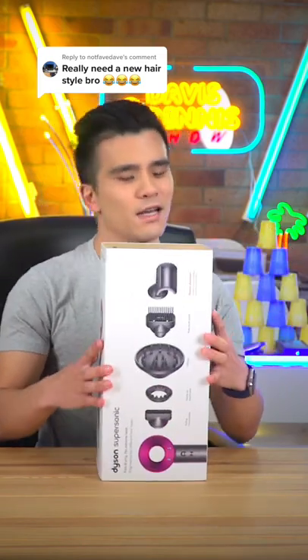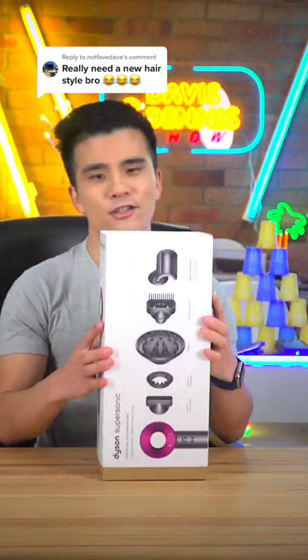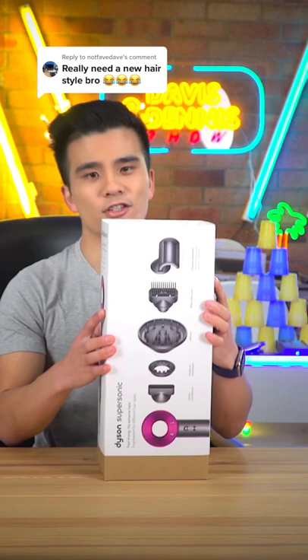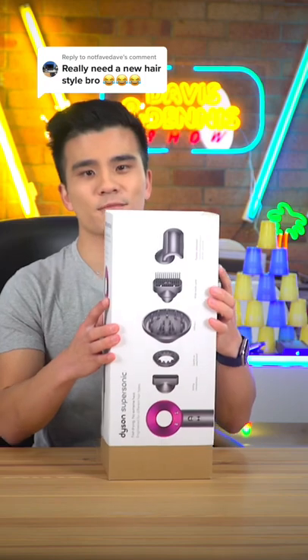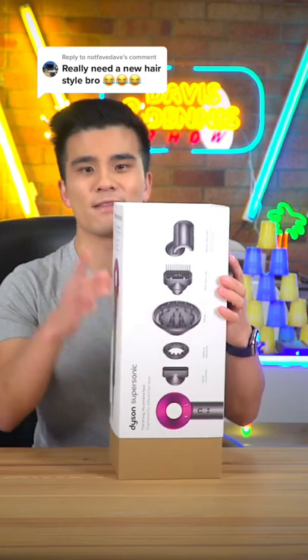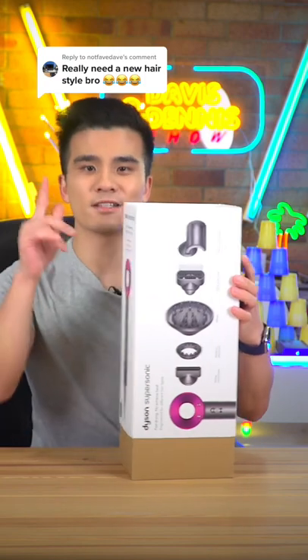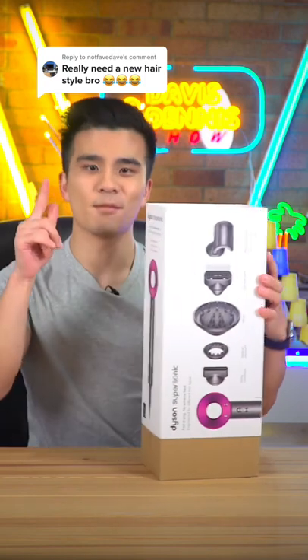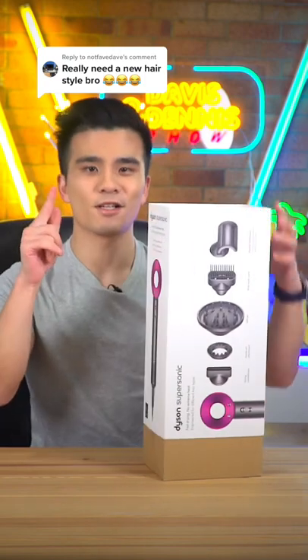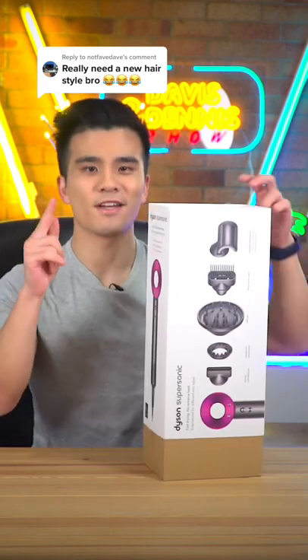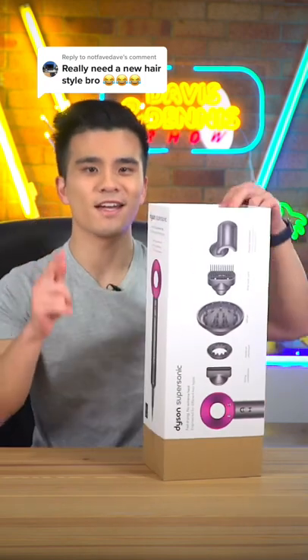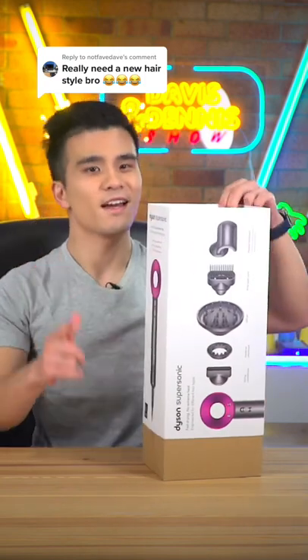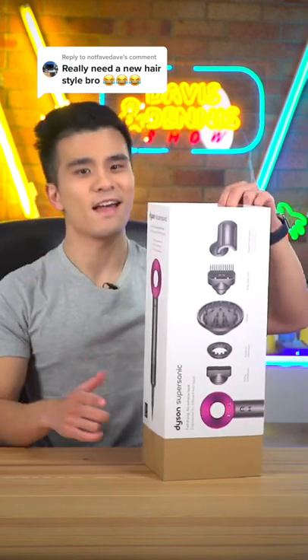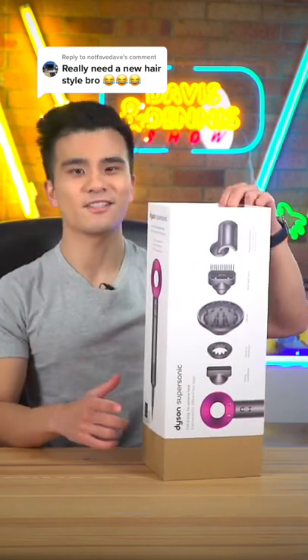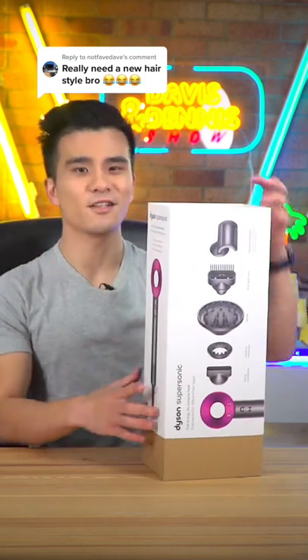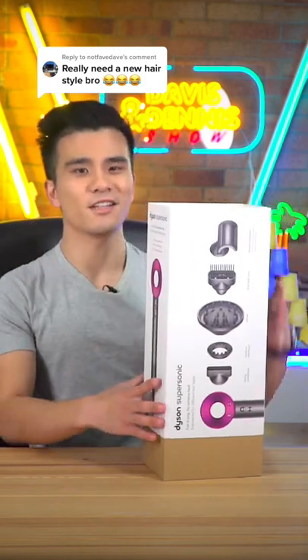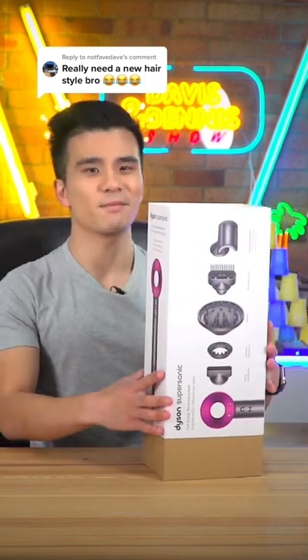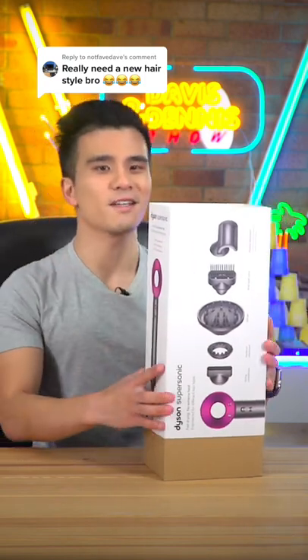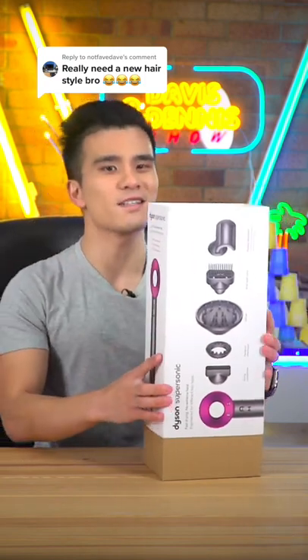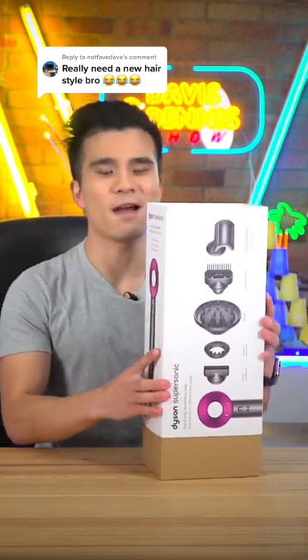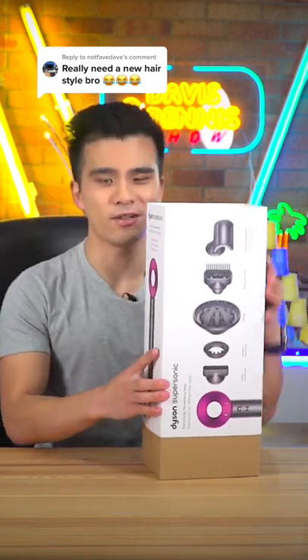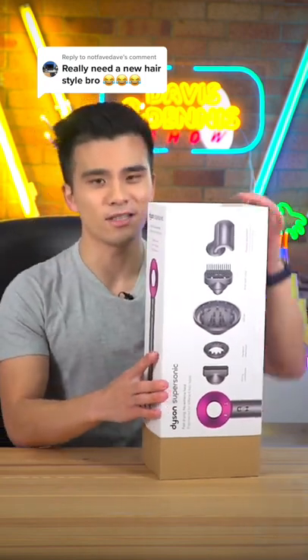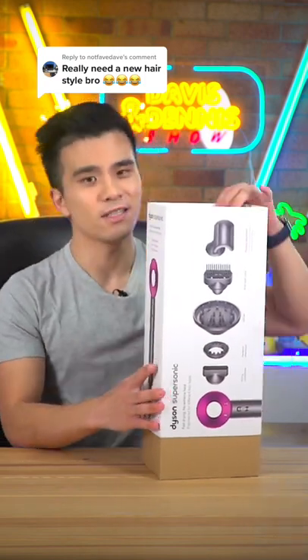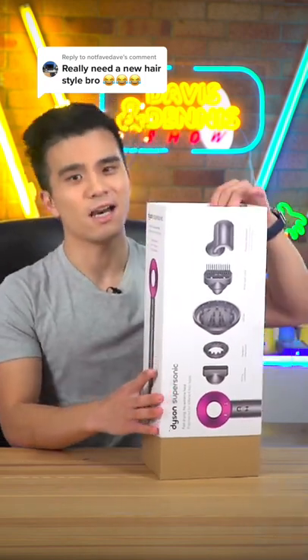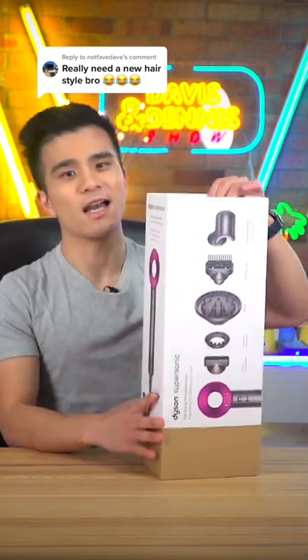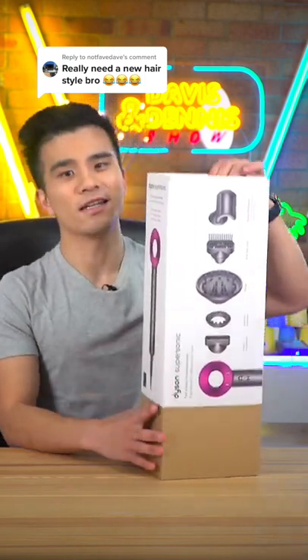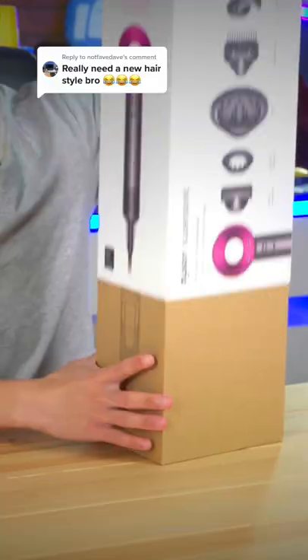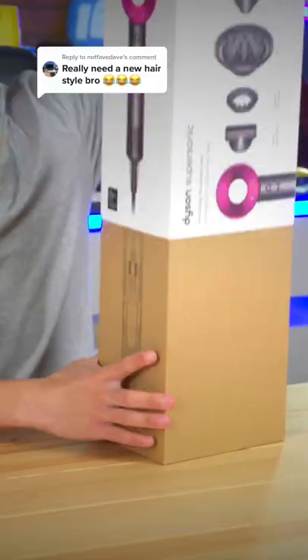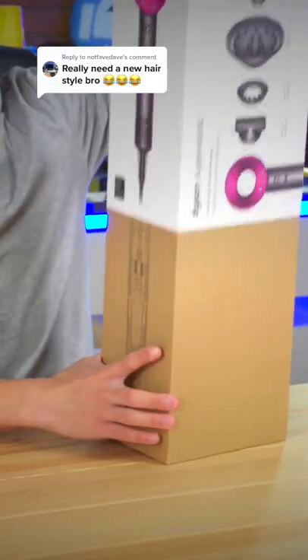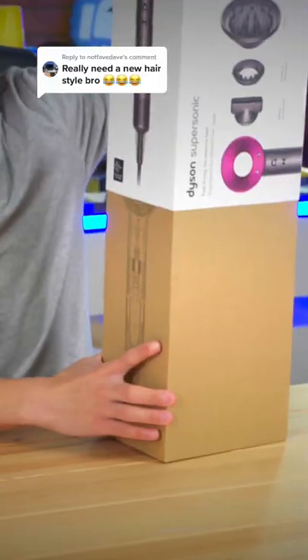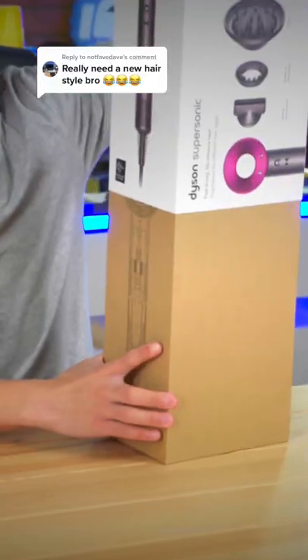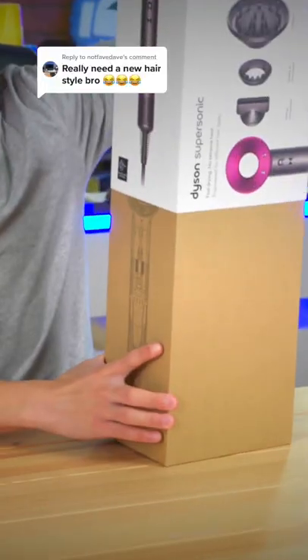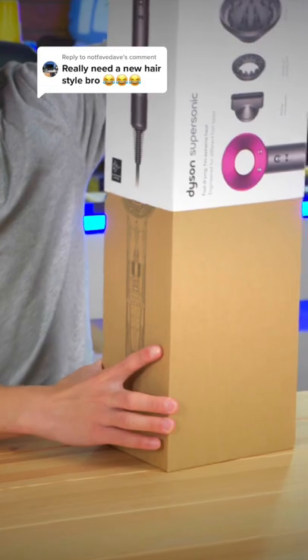And judging by this comment over here, that's a good thing, because apparently I need a new hairstyle, bro.